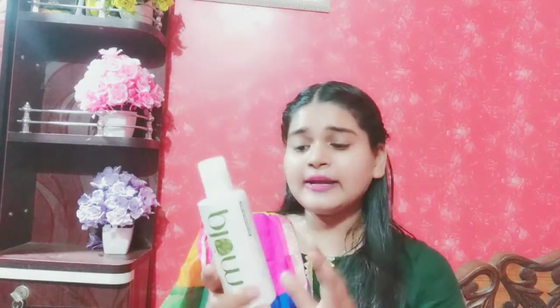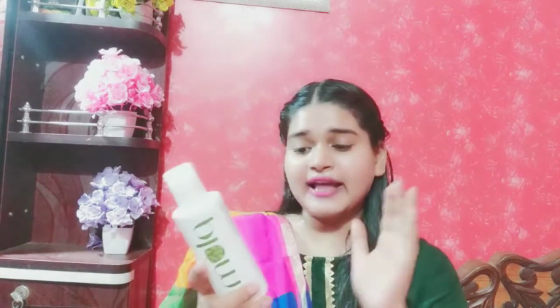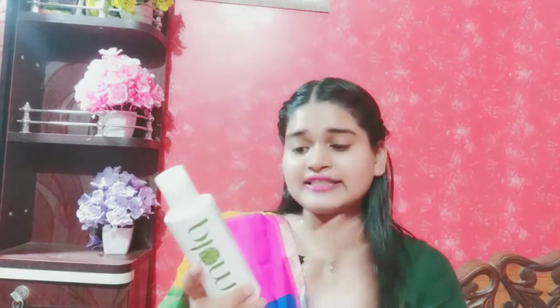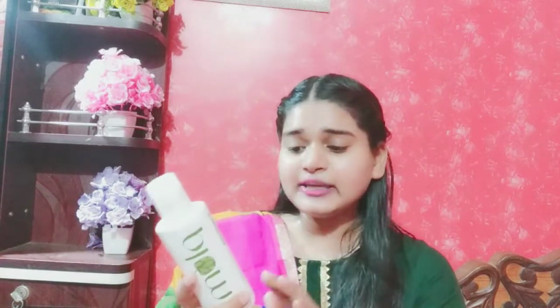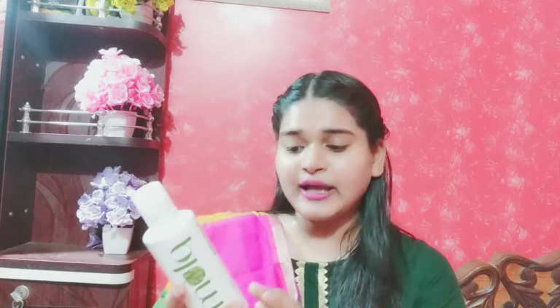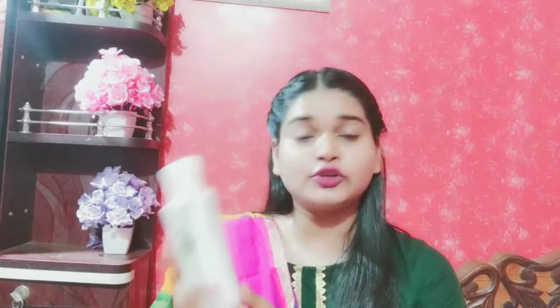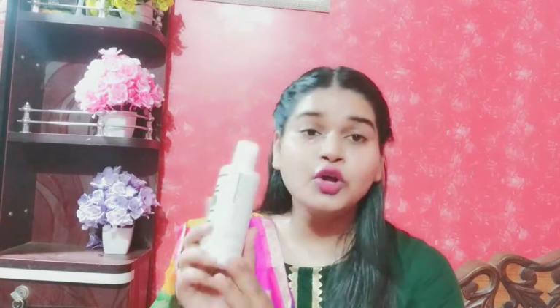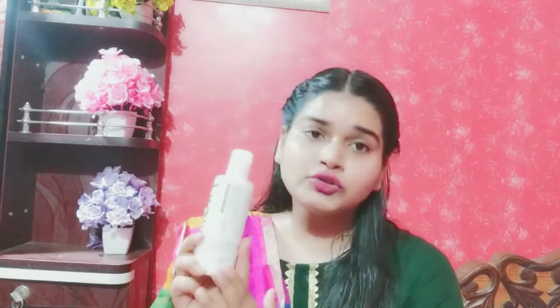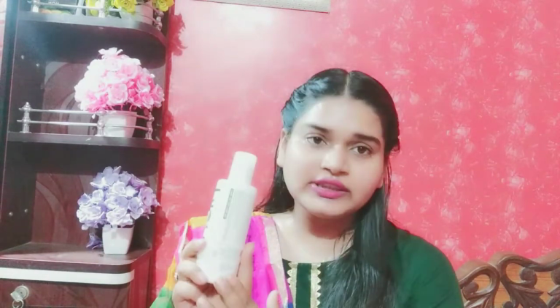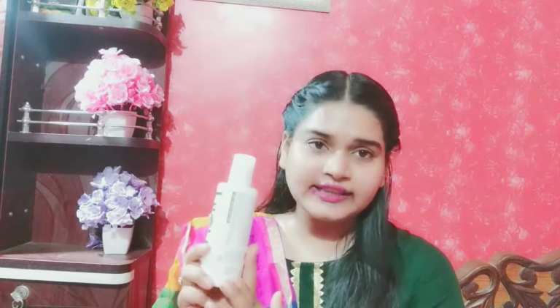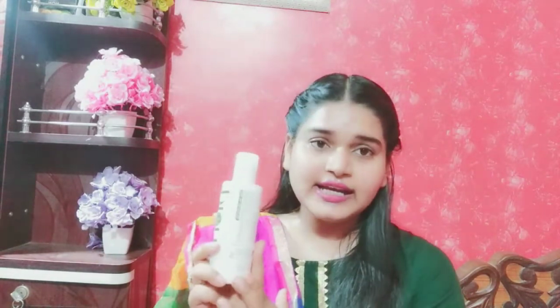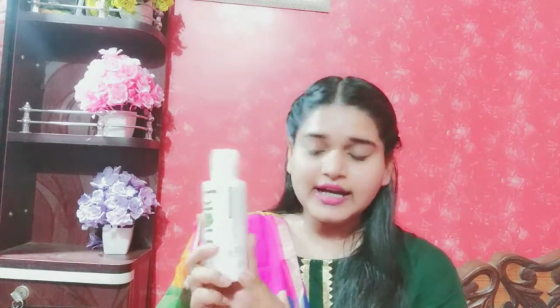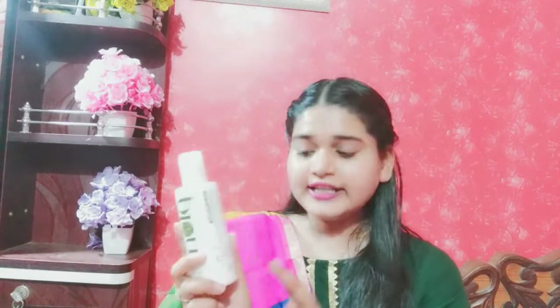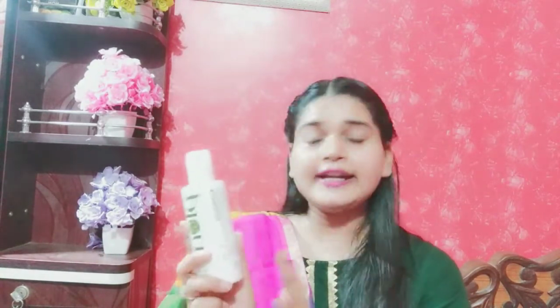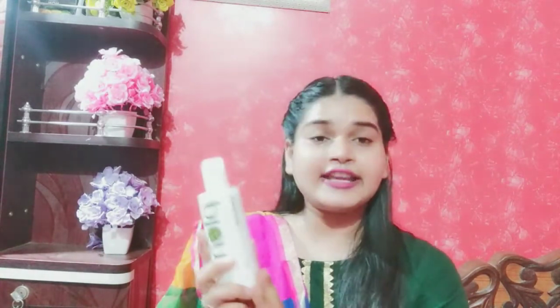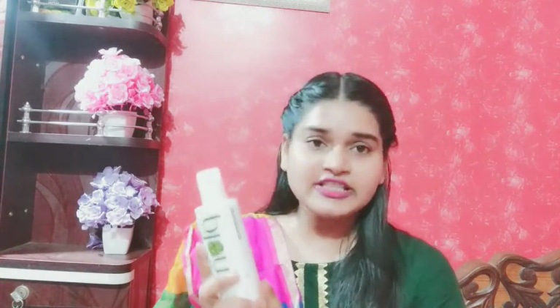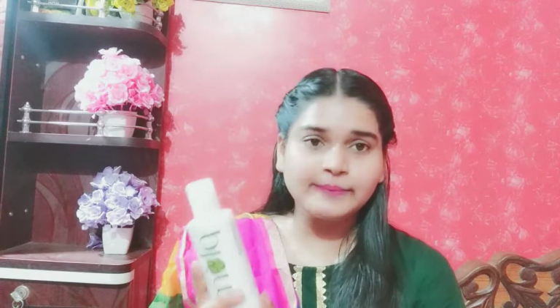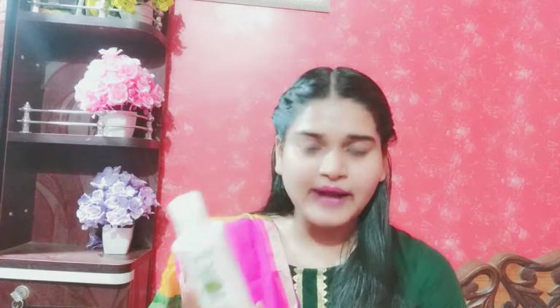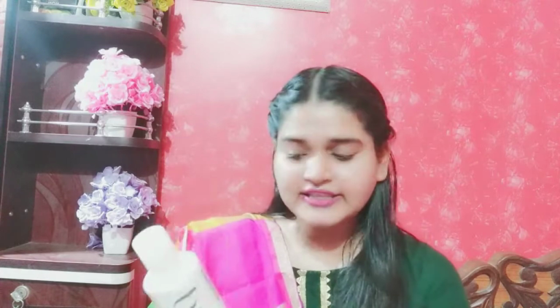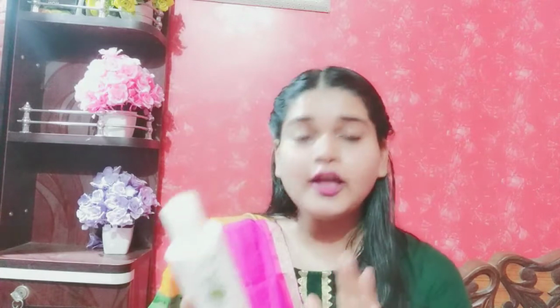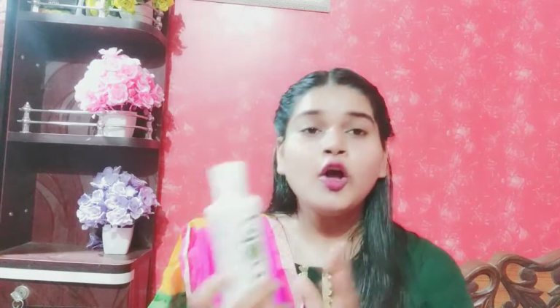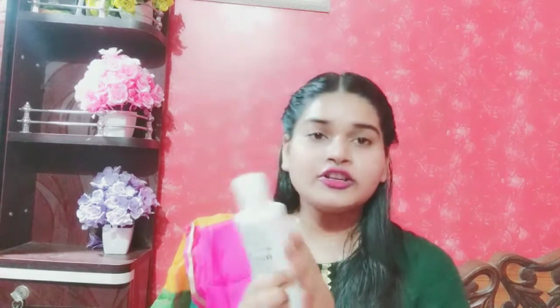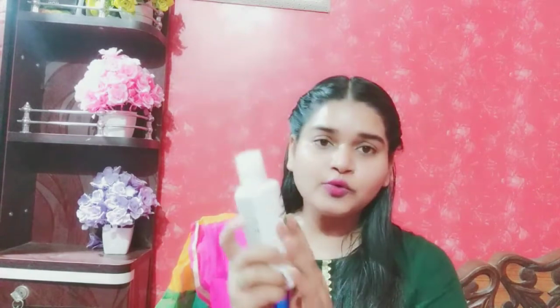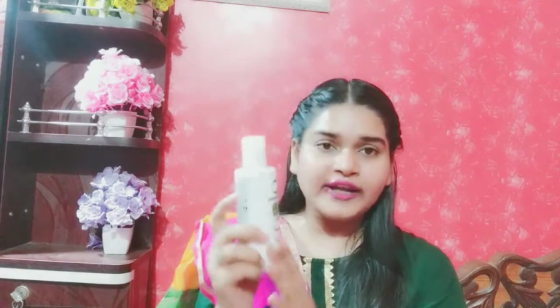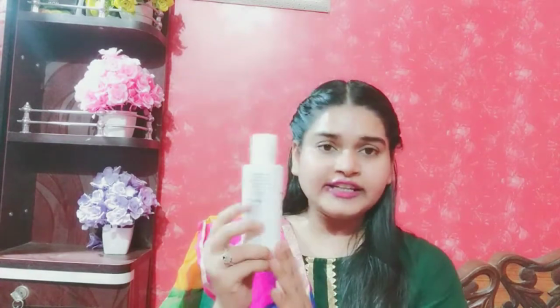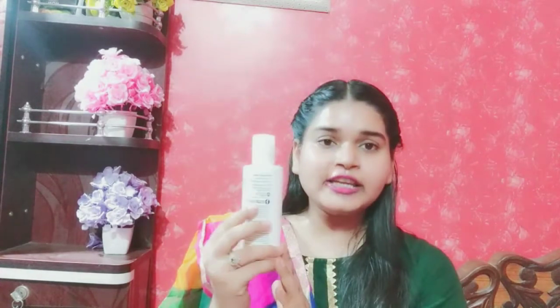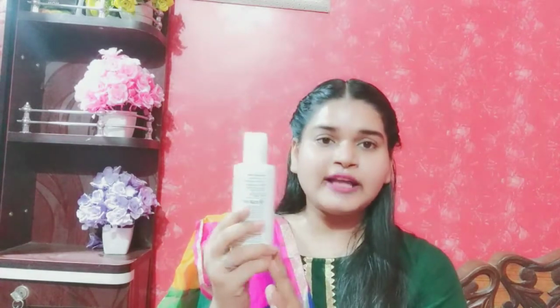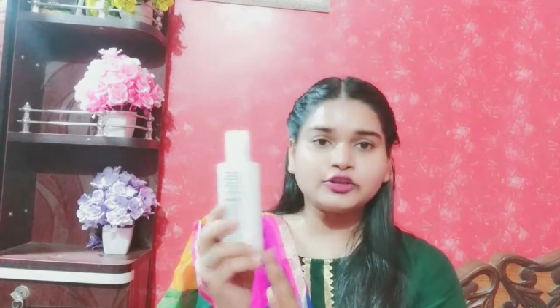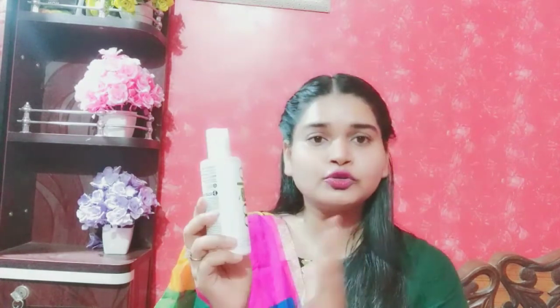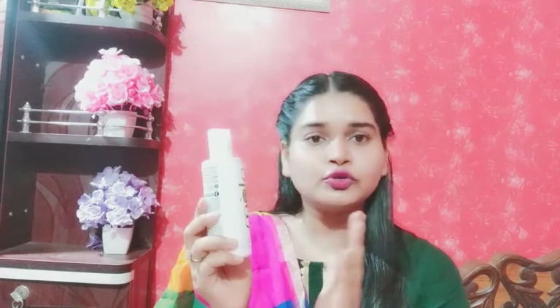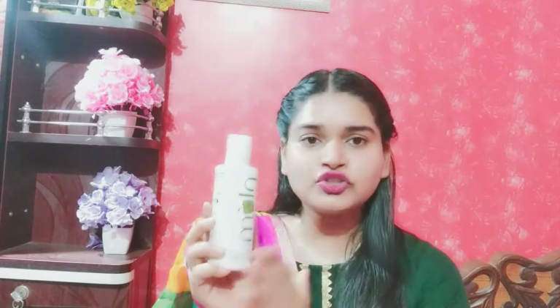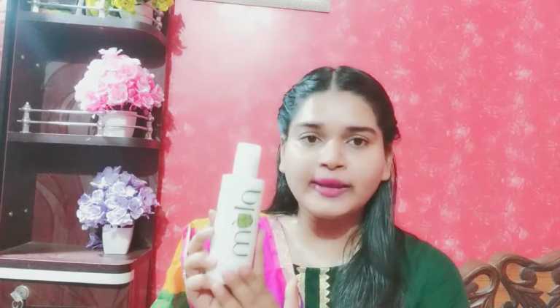If I talk about pricing, it is ₹390. And if I talk about quantity, it is 200ml.